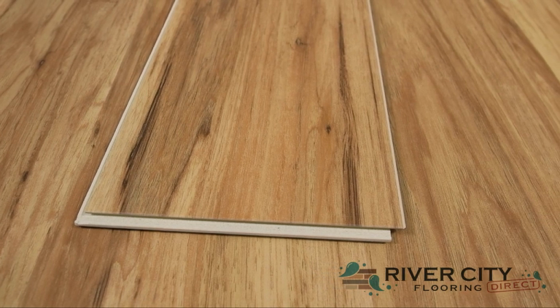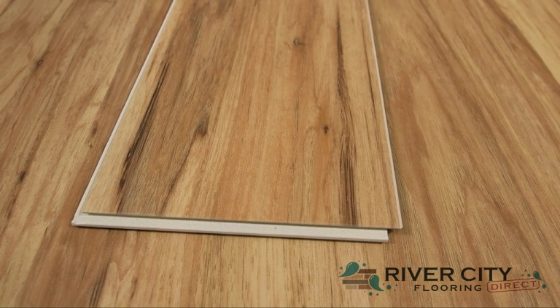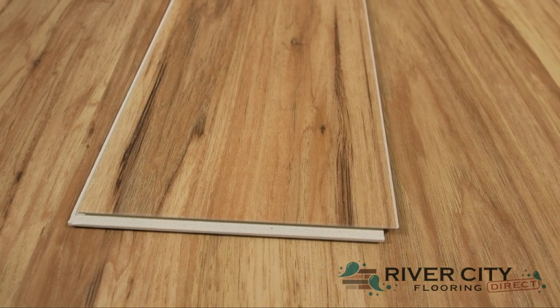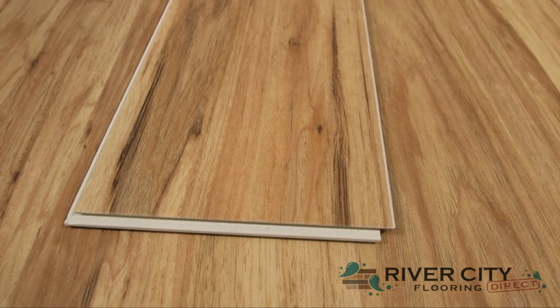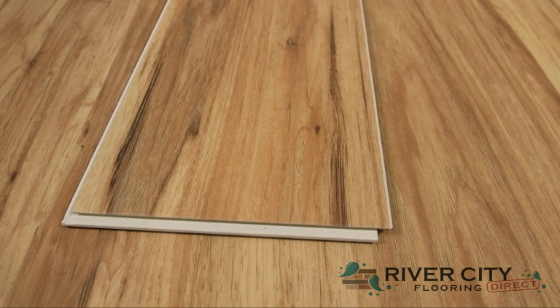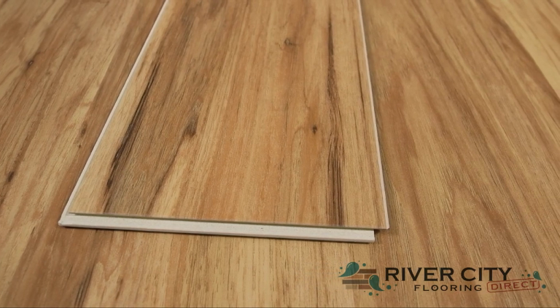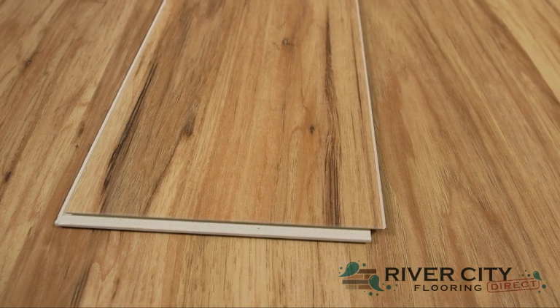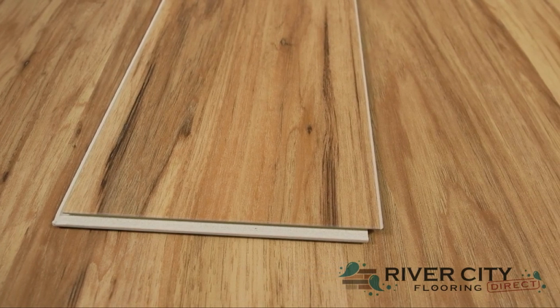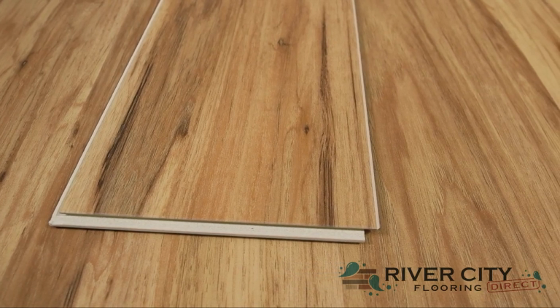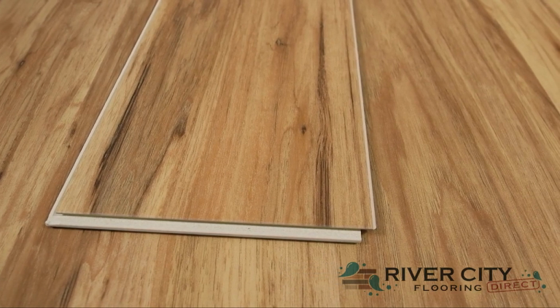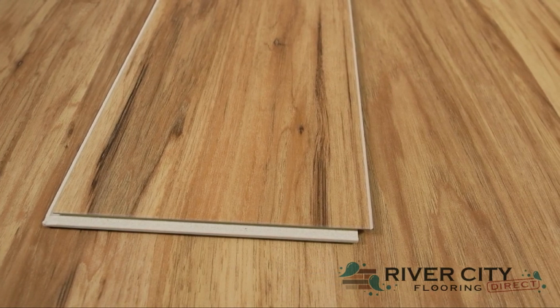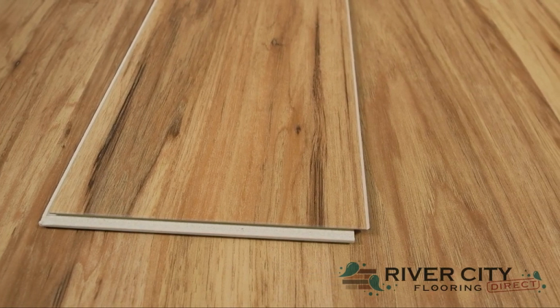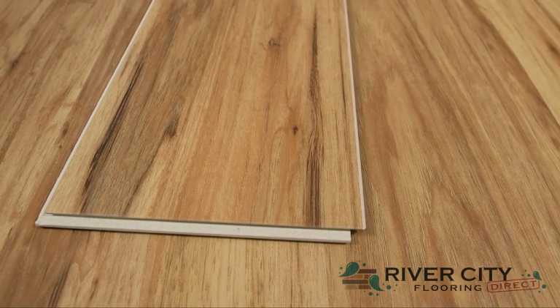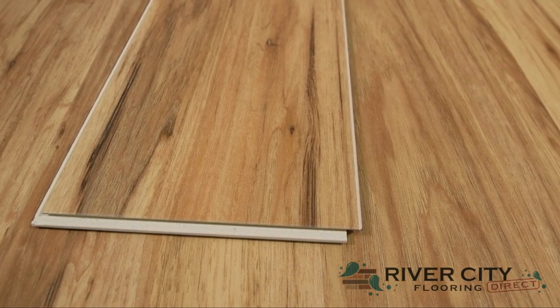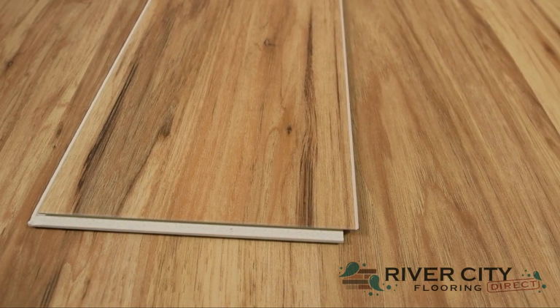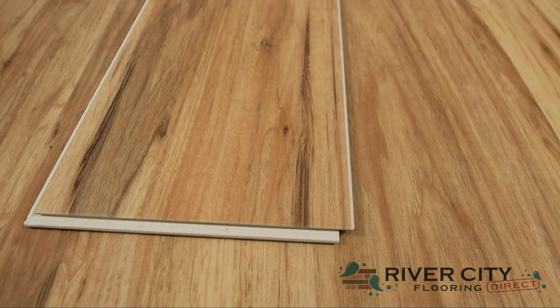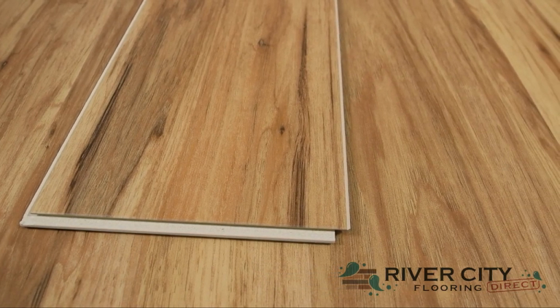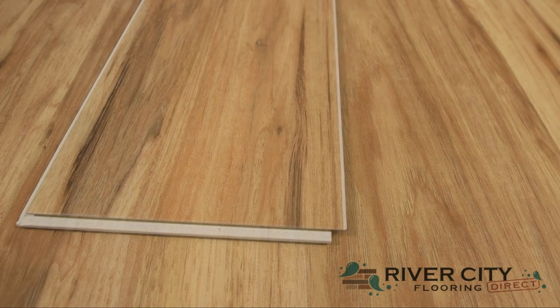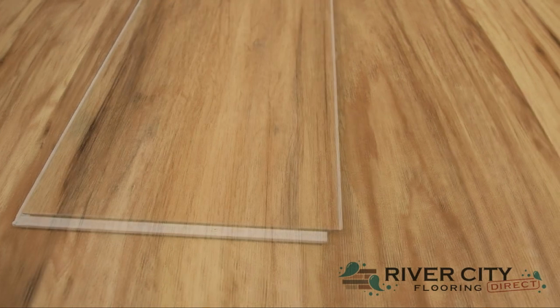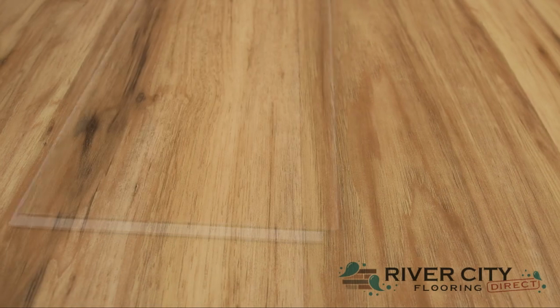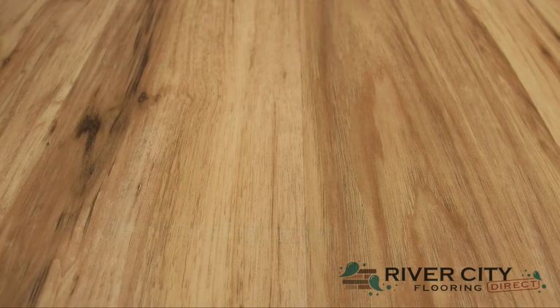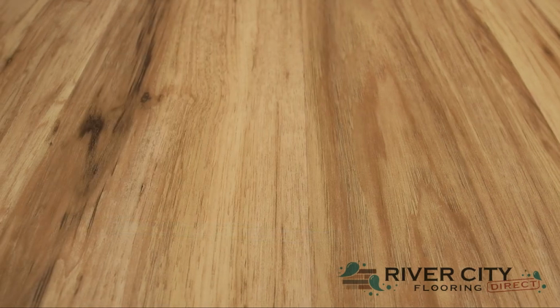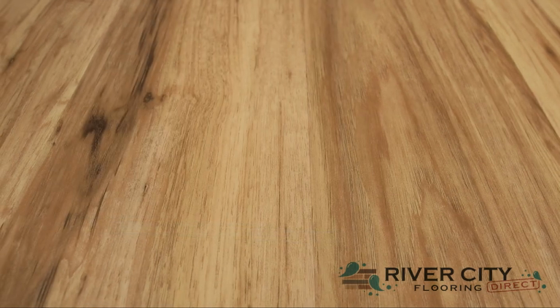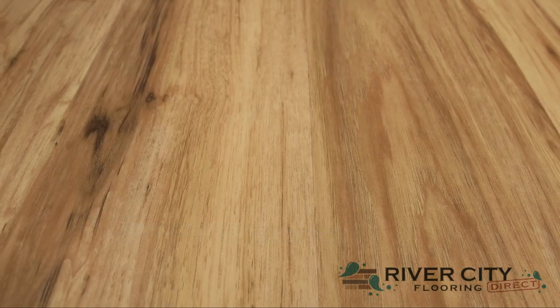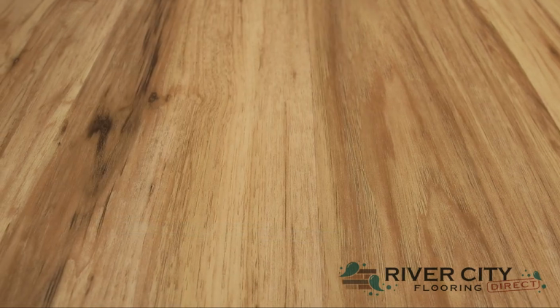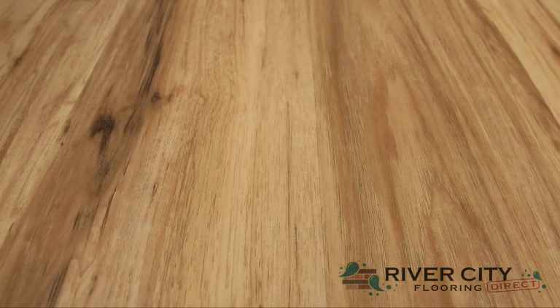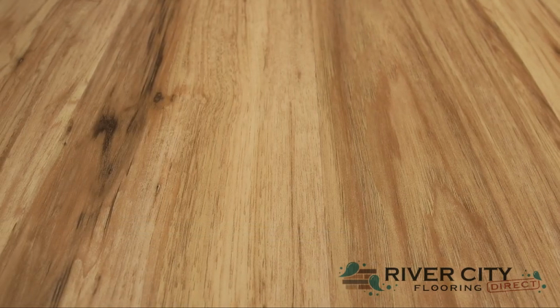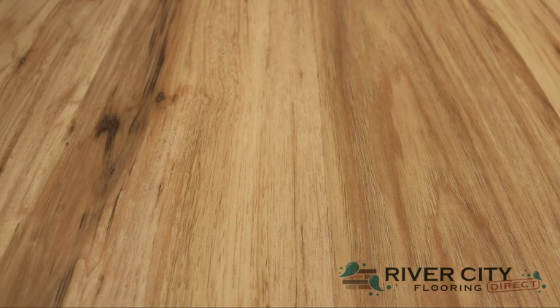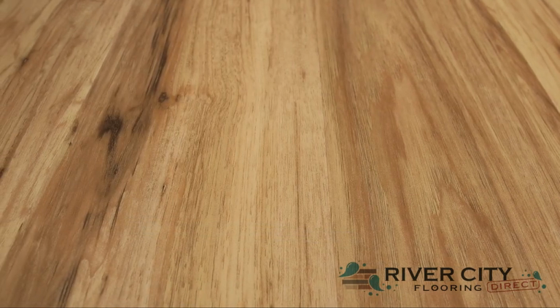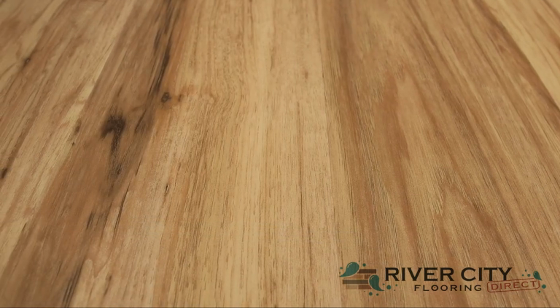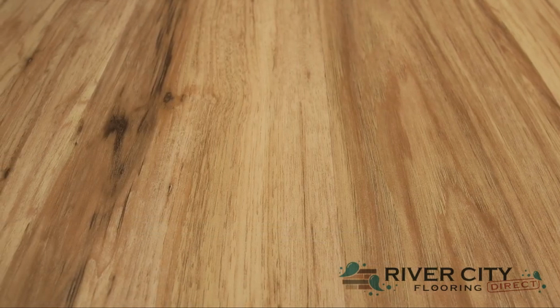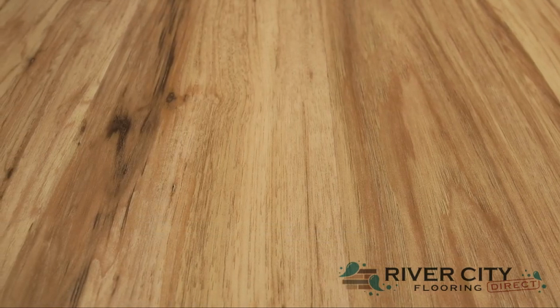It features a waterproof composite core floor with a 20 mil urethane wear layer that is stable, flexible, and easy to install over imperfect subfloors.